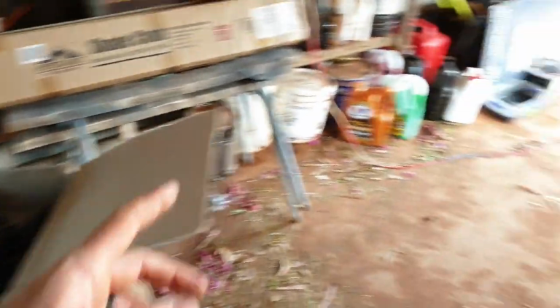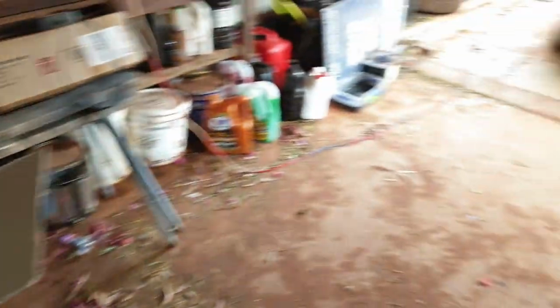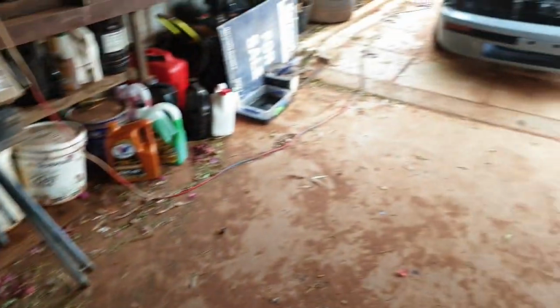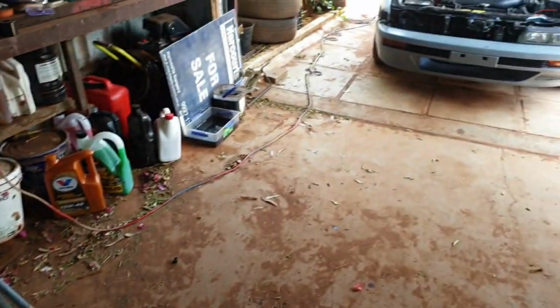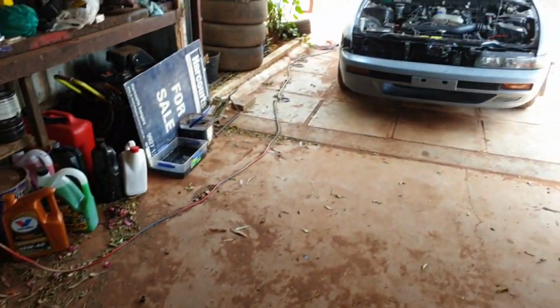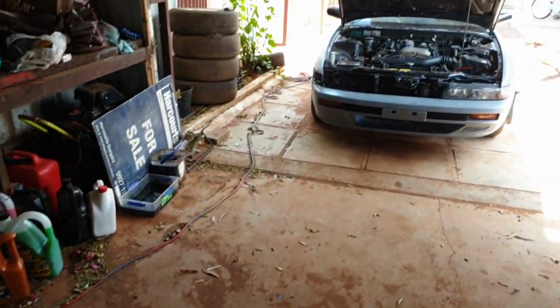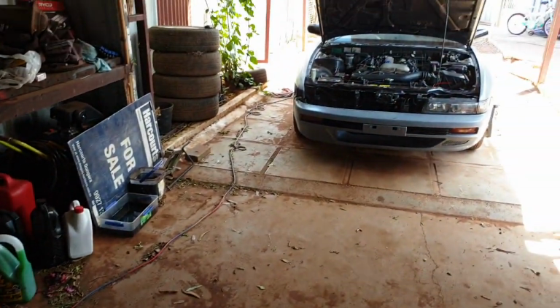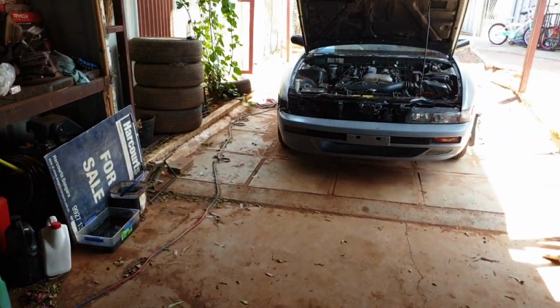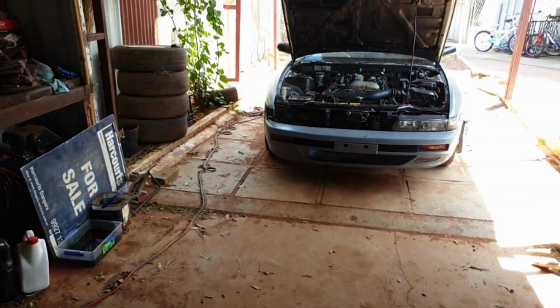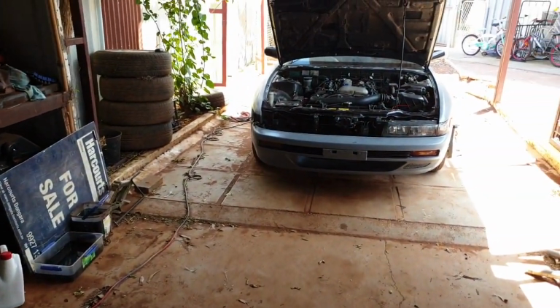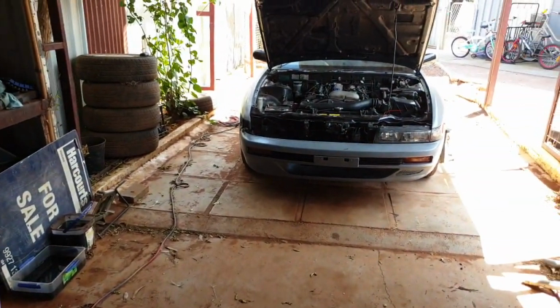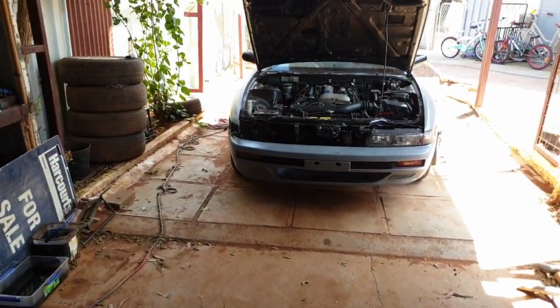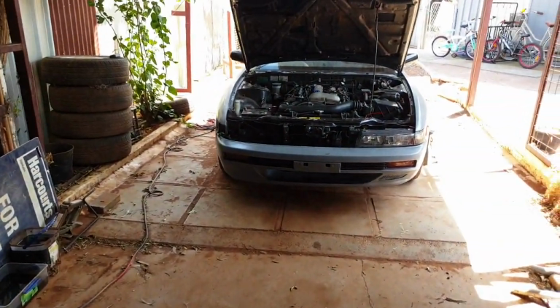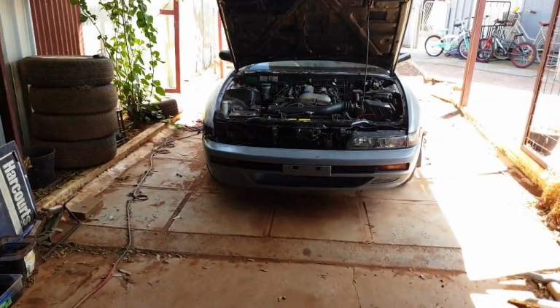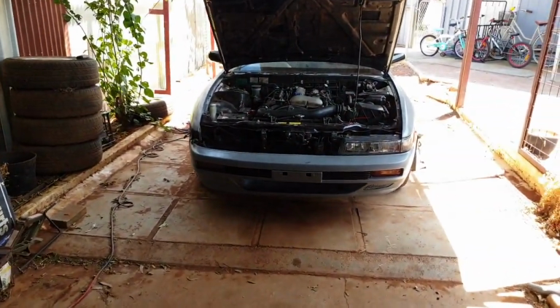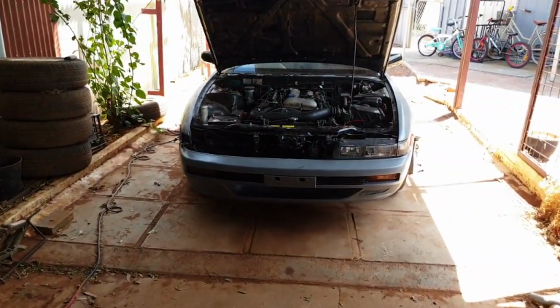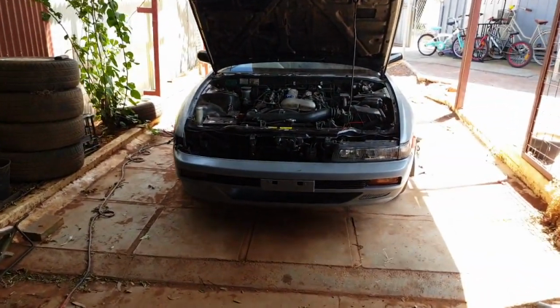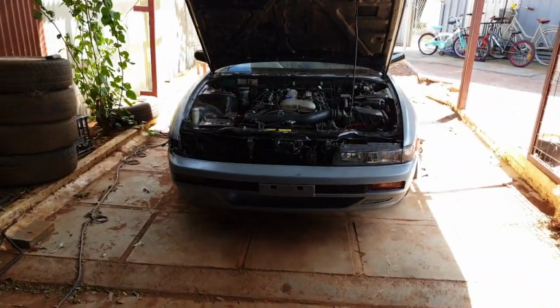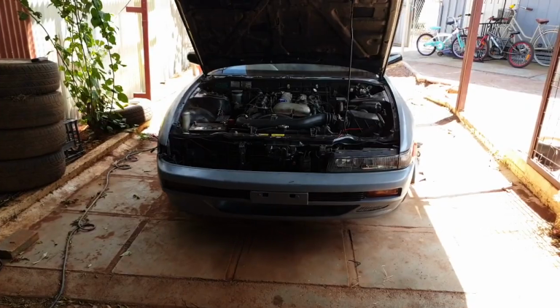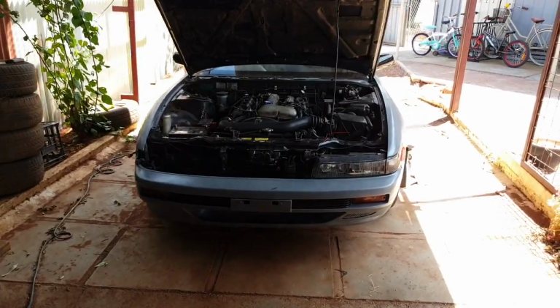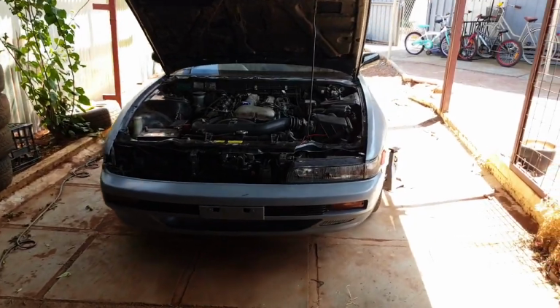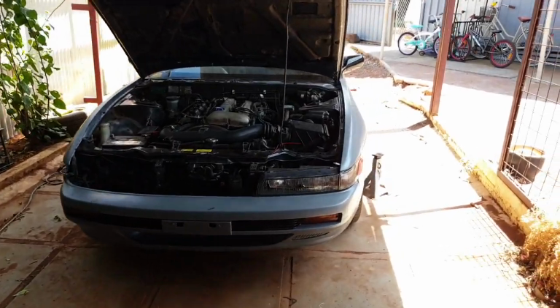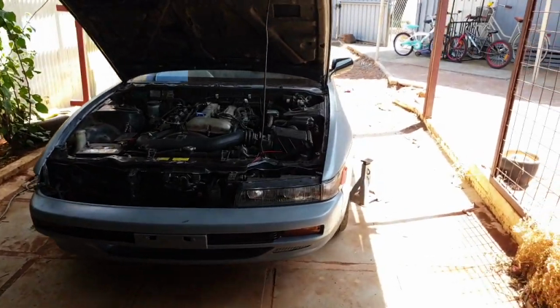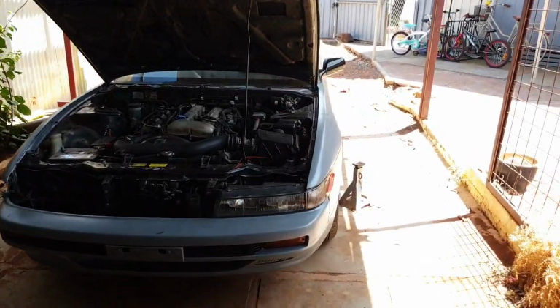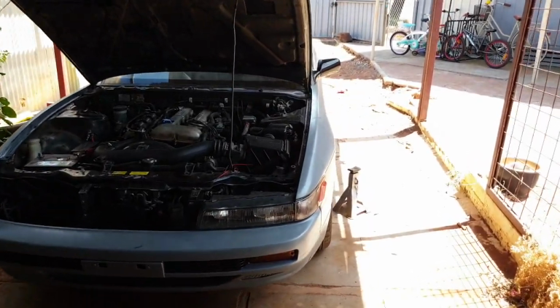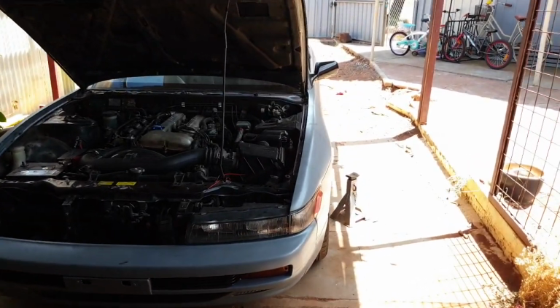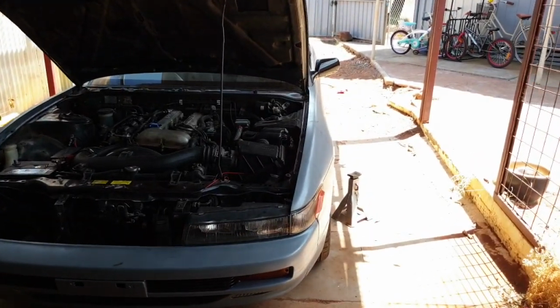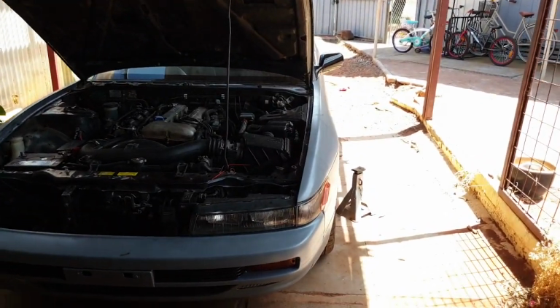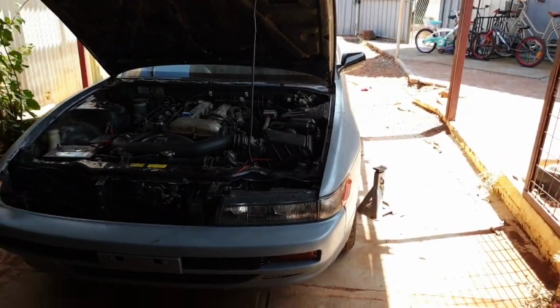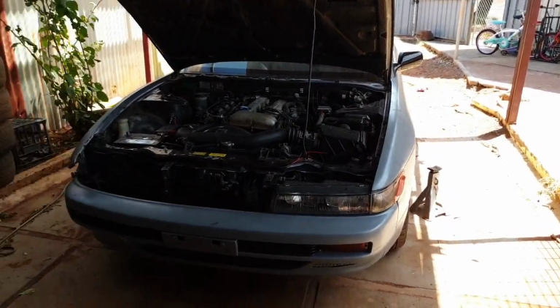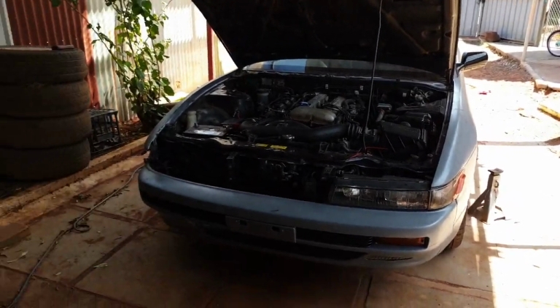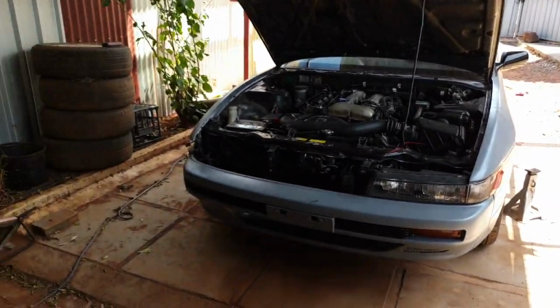As I said, we're going to start in that engine bay area and move our way backwards into the interior. Let's do this.